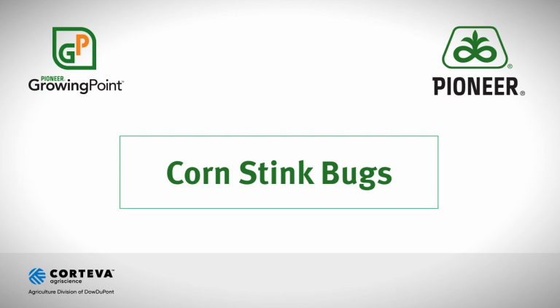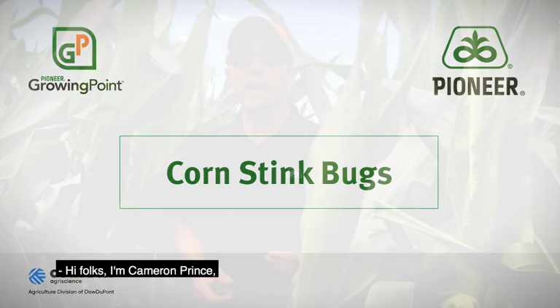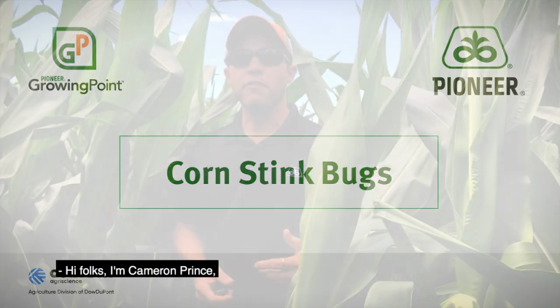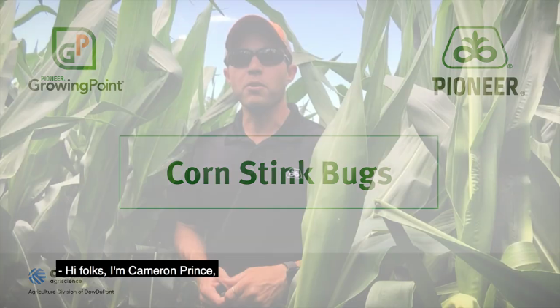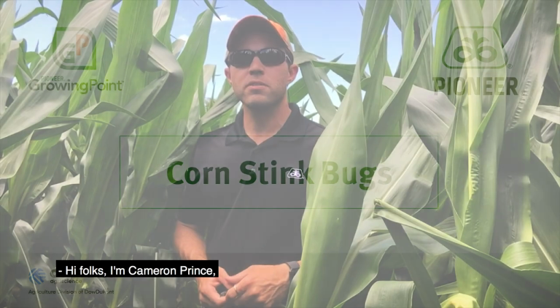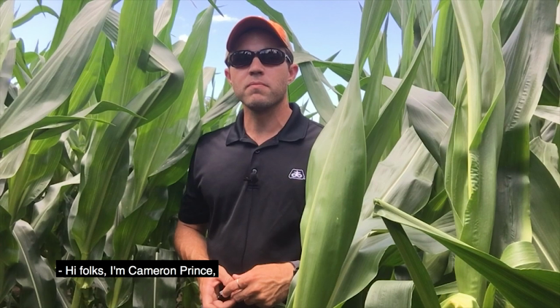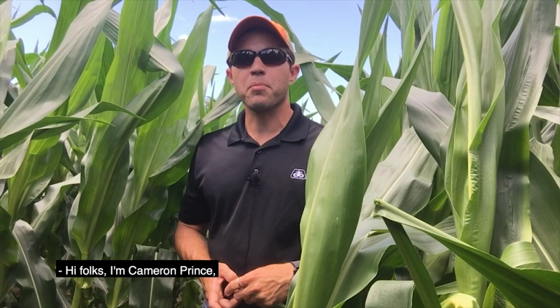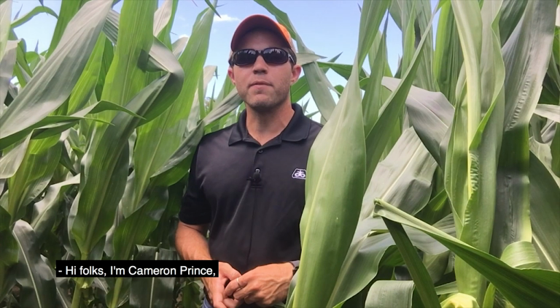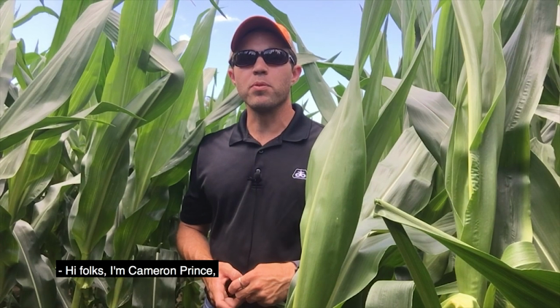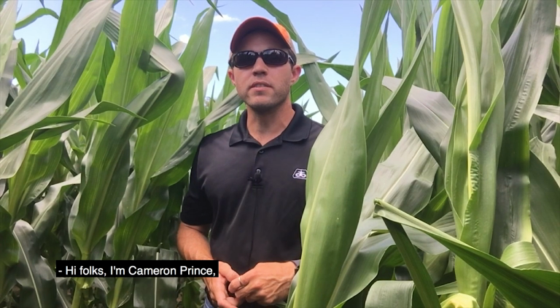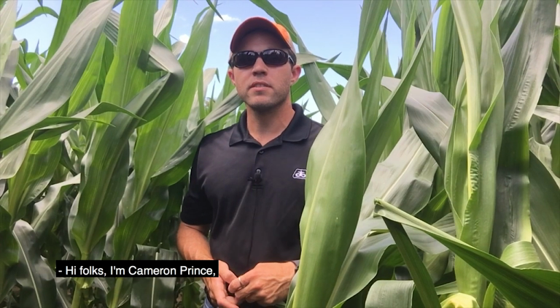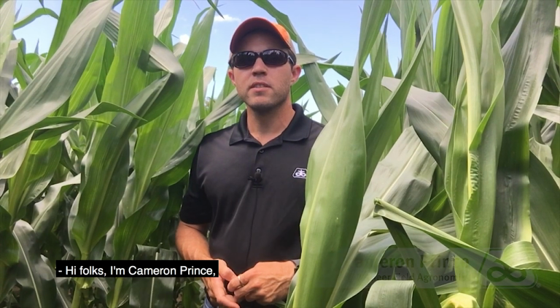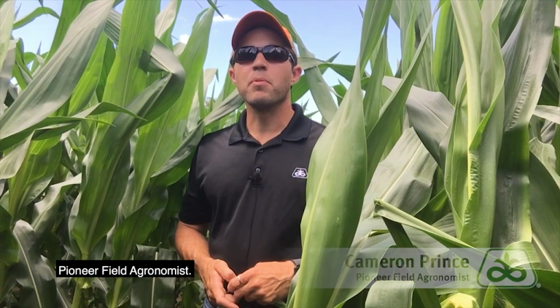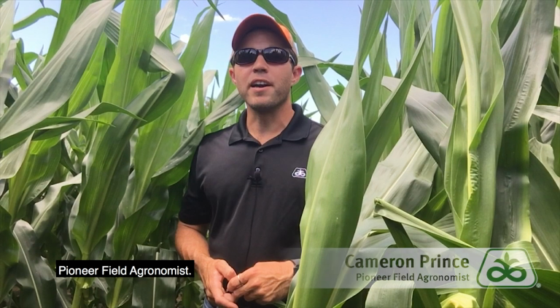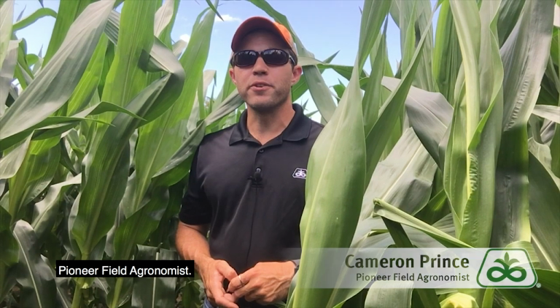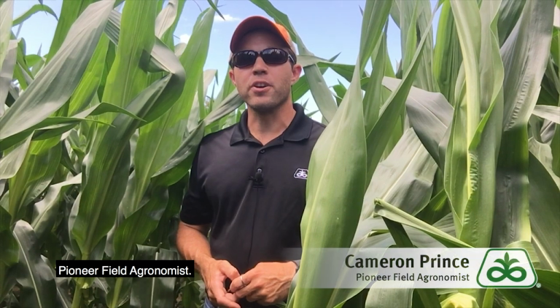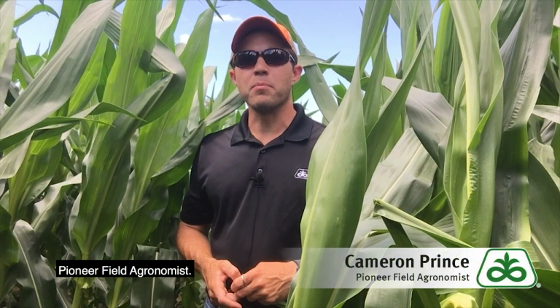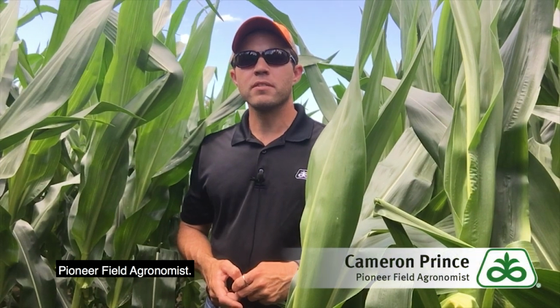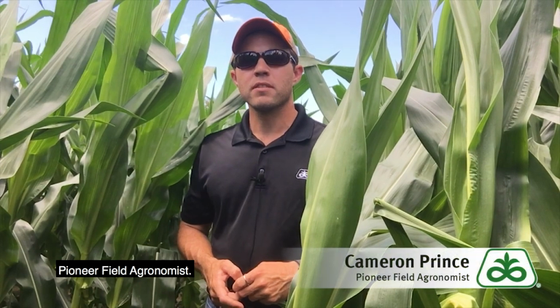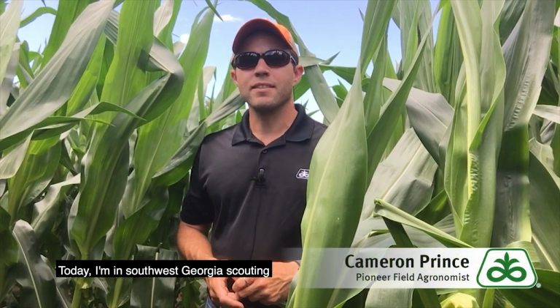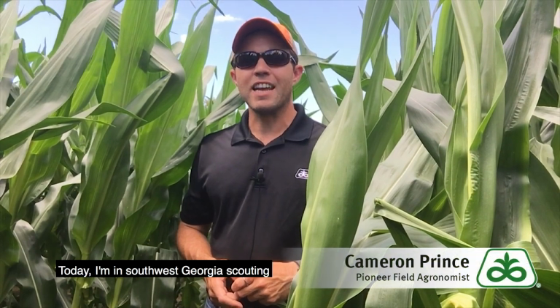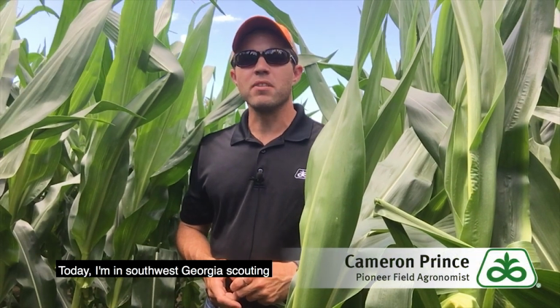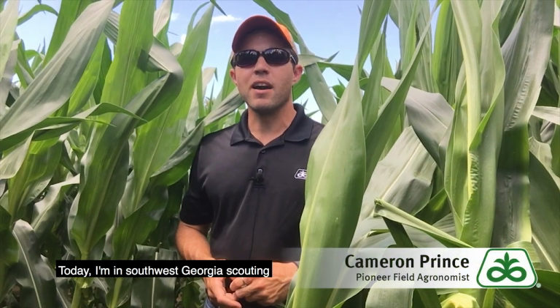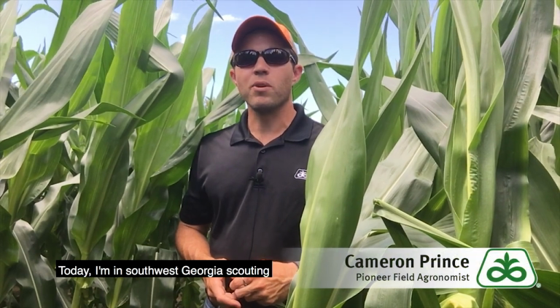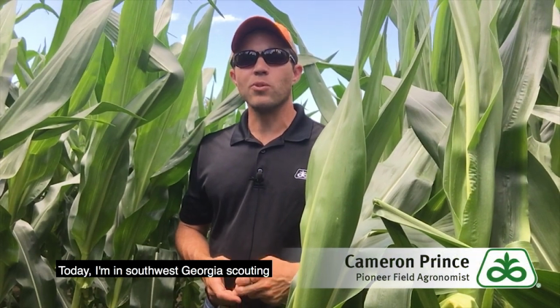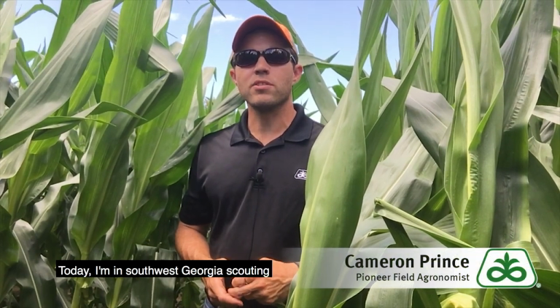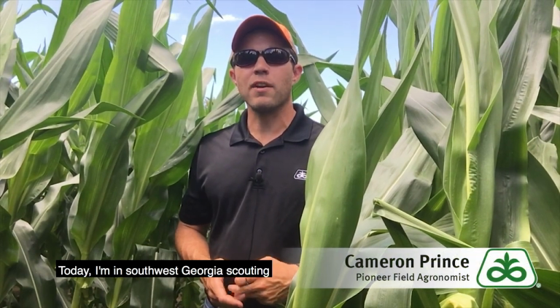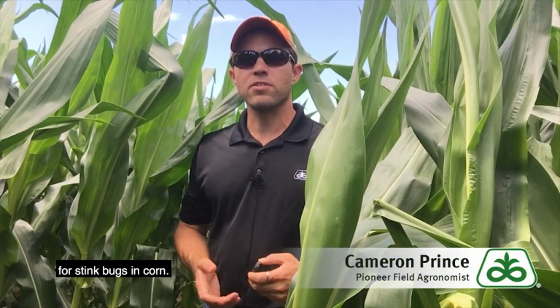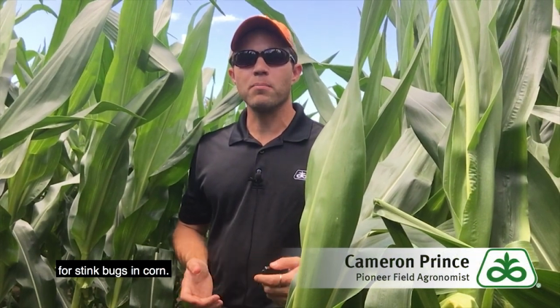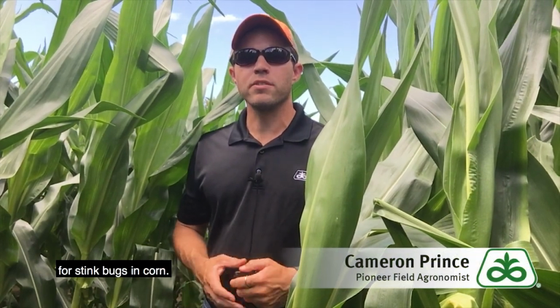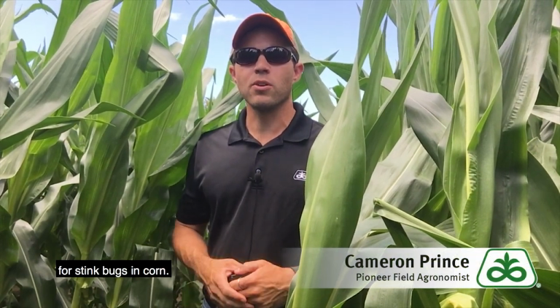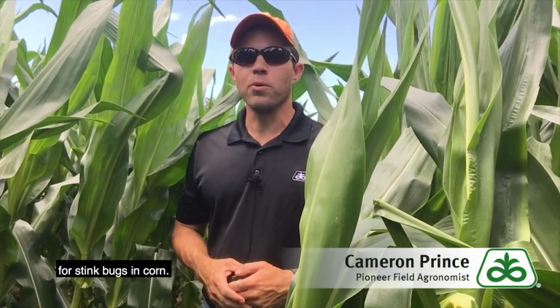Hi folks, I'm Cameron Prince, Pioneer Field Agronomist, and today I'm in southwest Georgia scouting for stink bugs in corn.